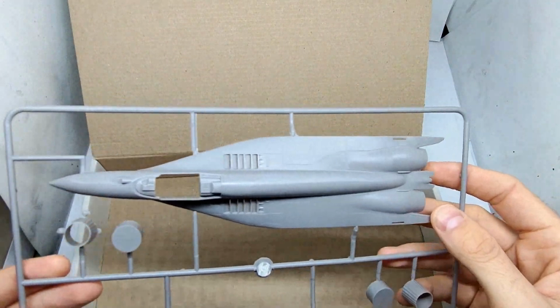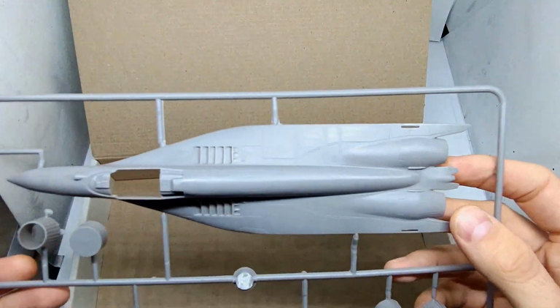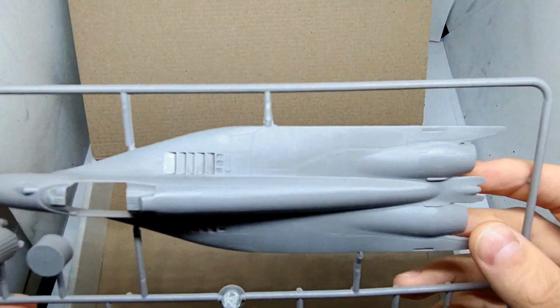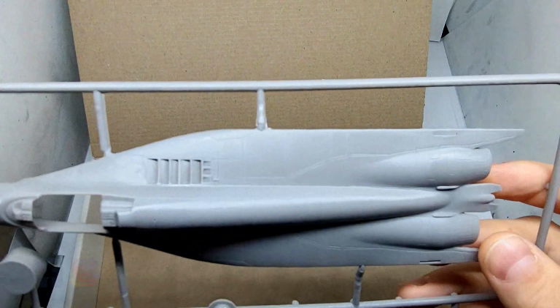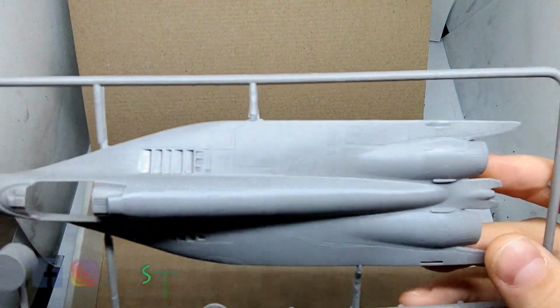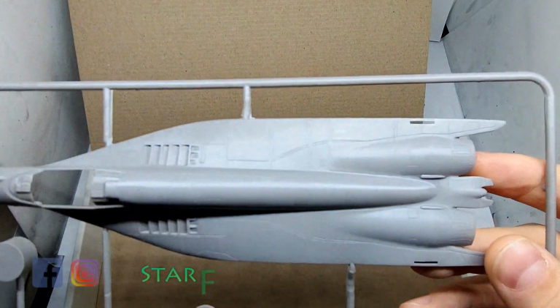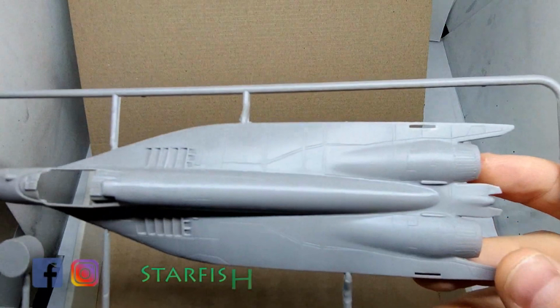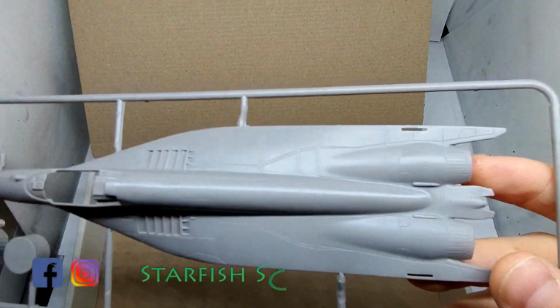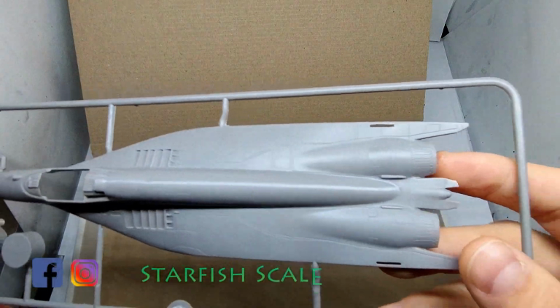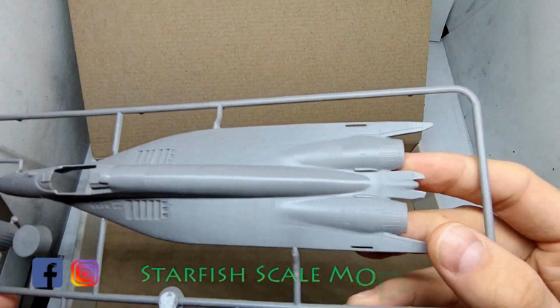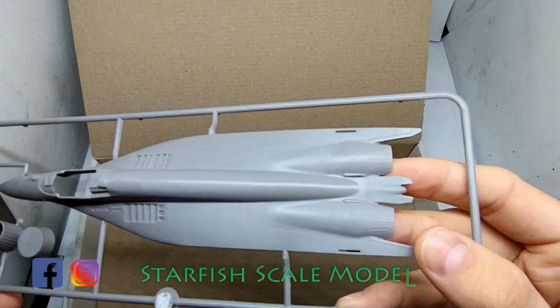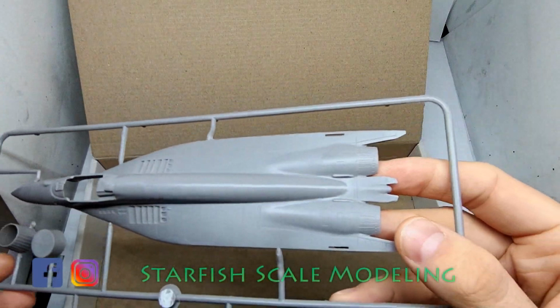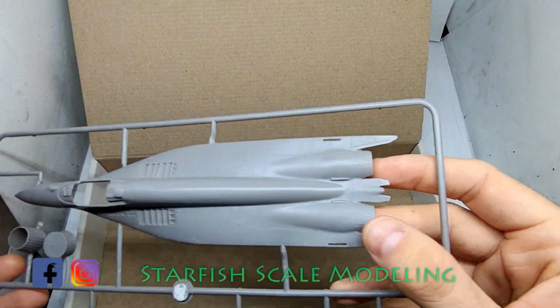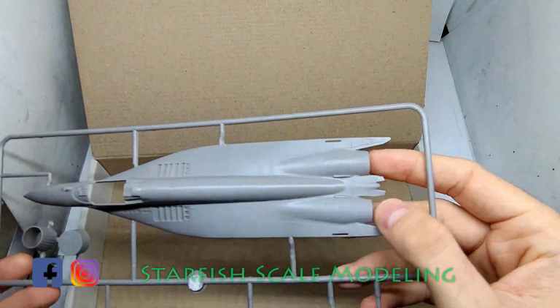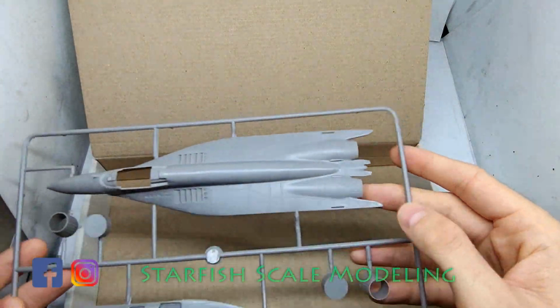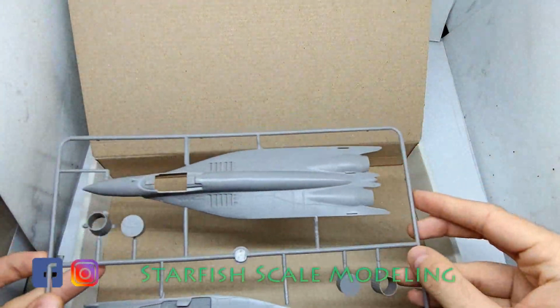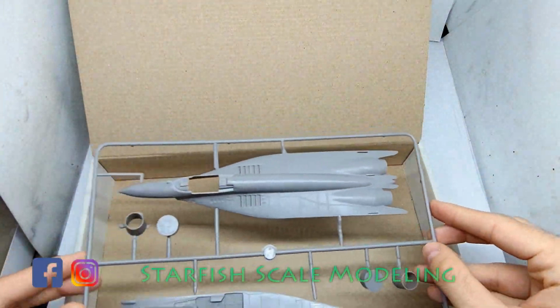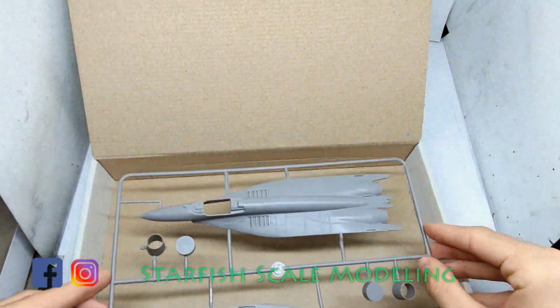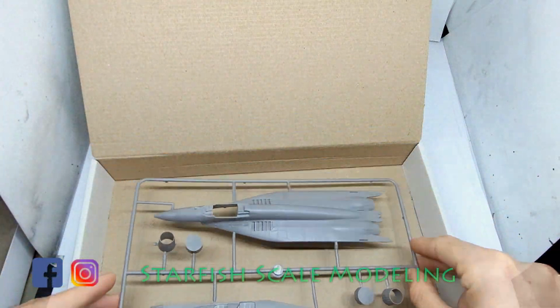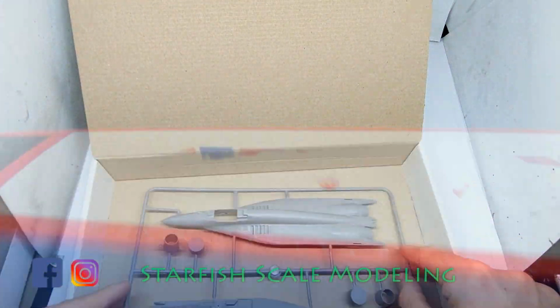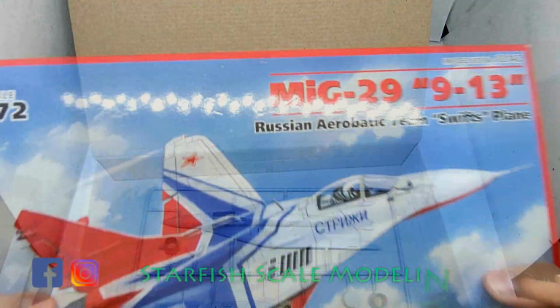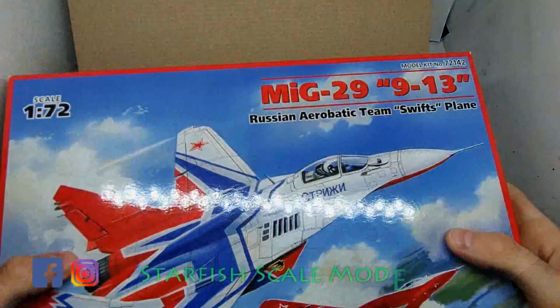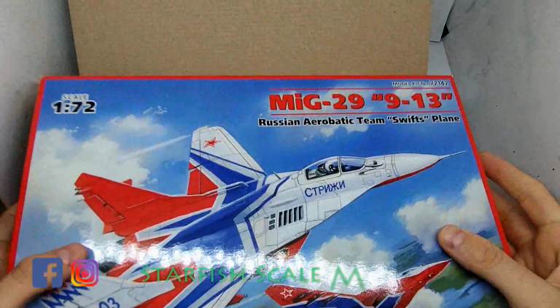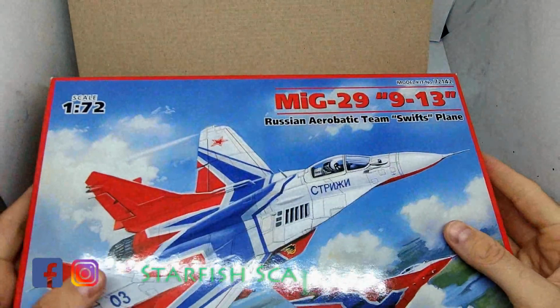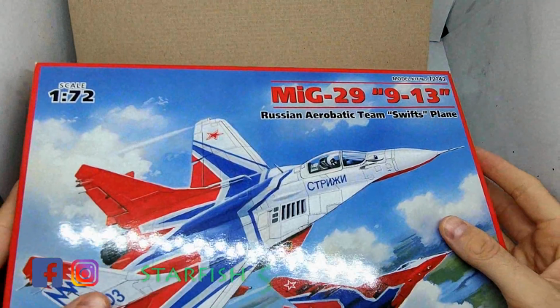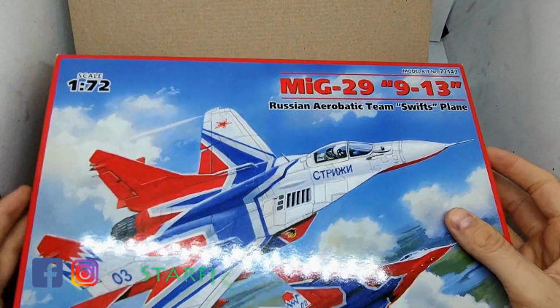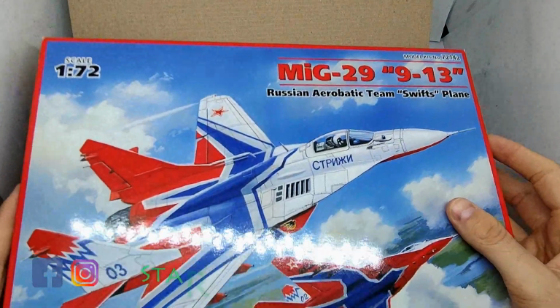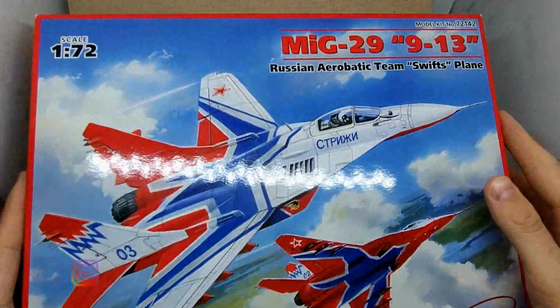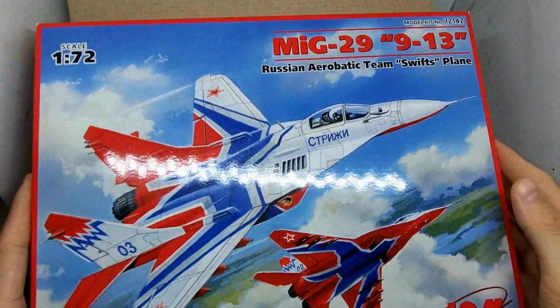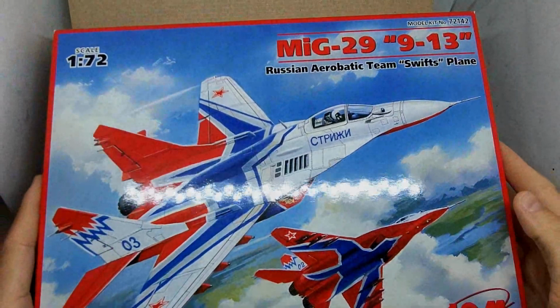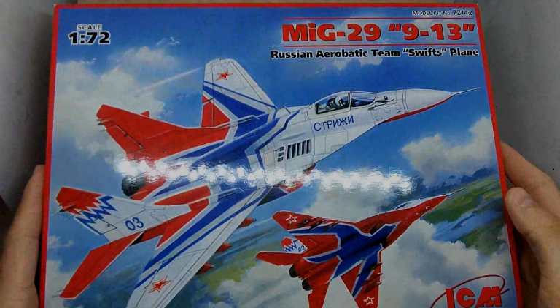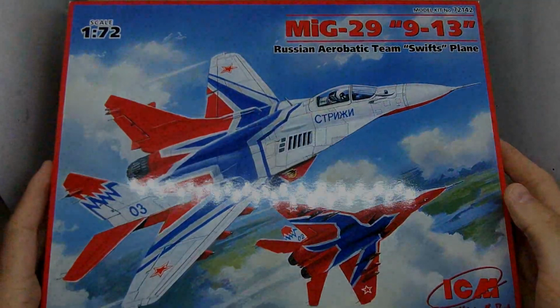Anyways, the ICM MiG-29 looks fine to me, so I hope this video was helpful. Thanks for watching and bye.